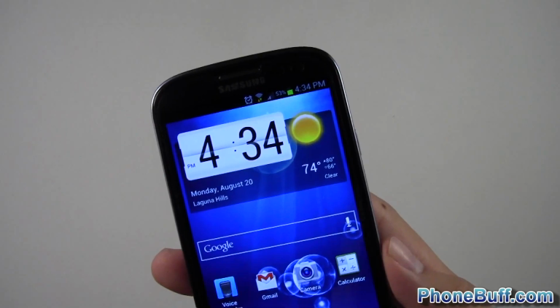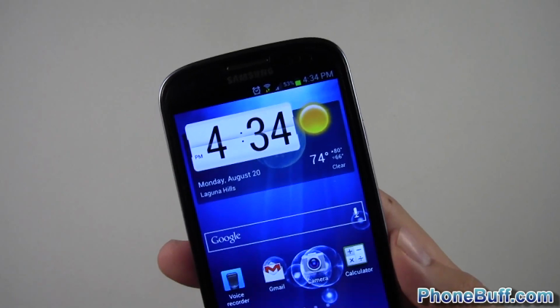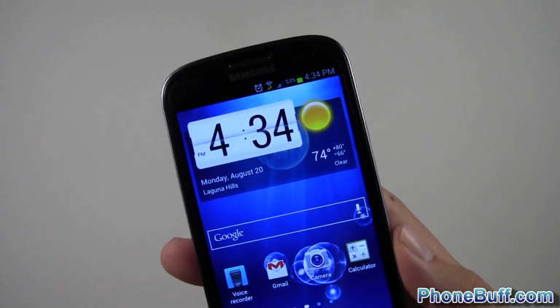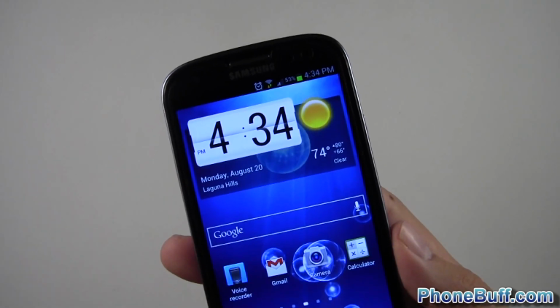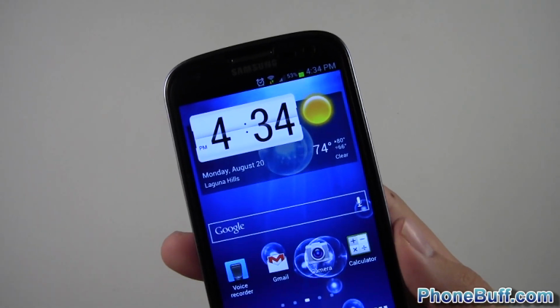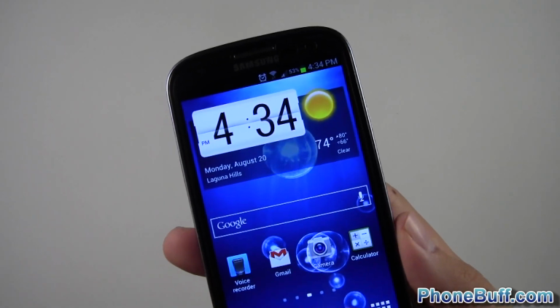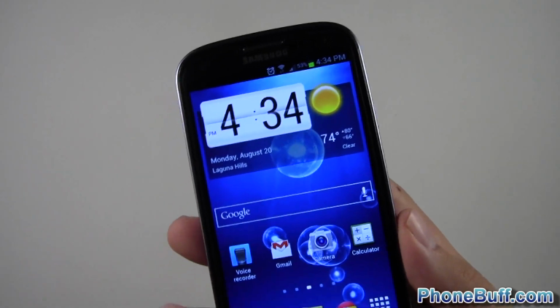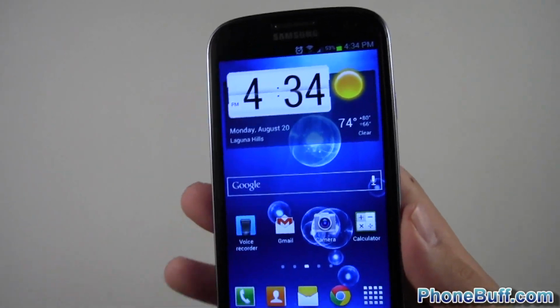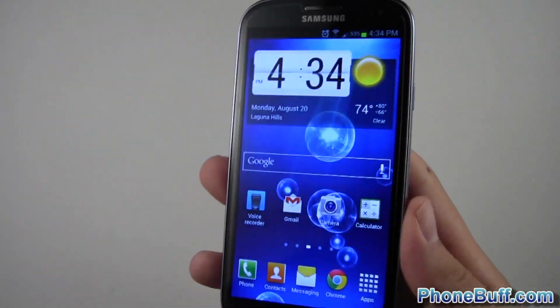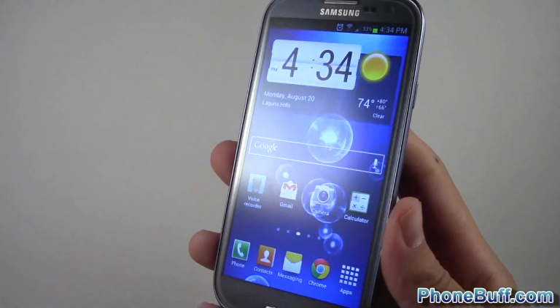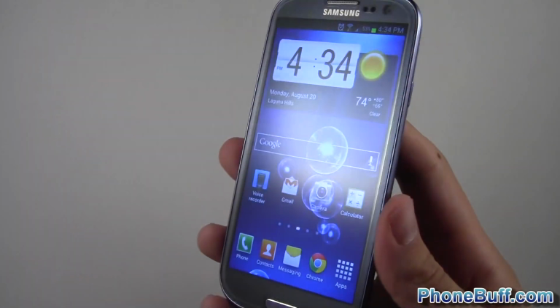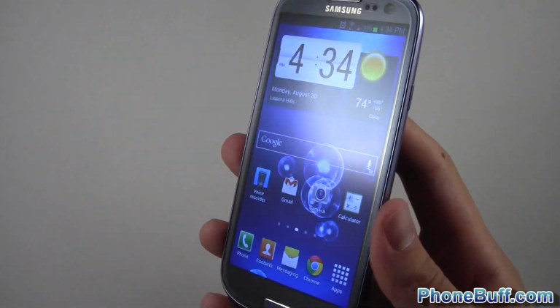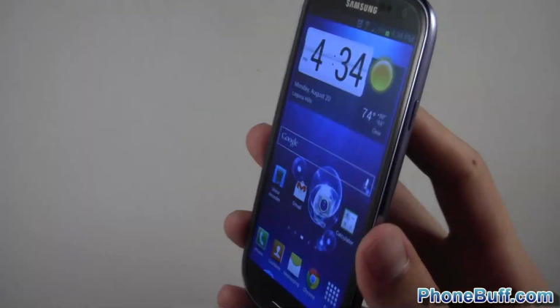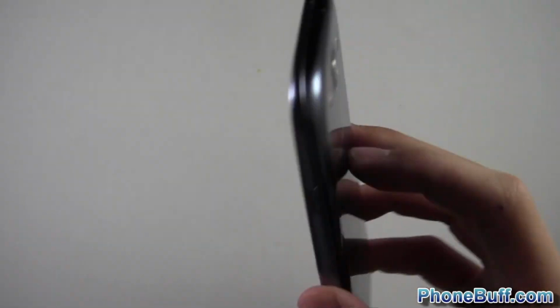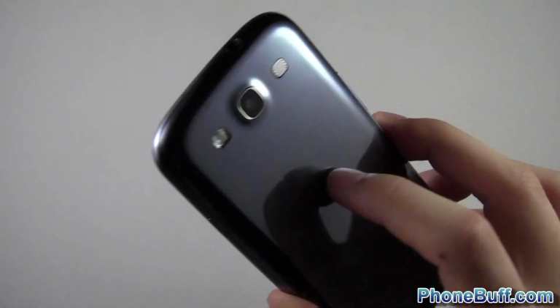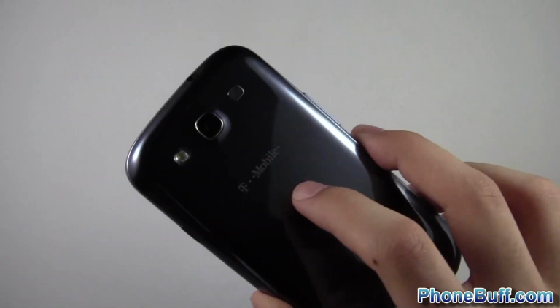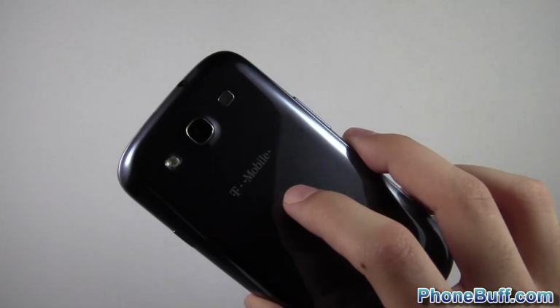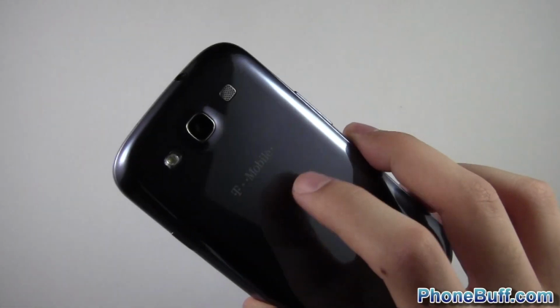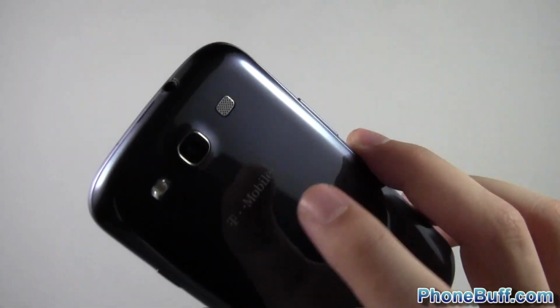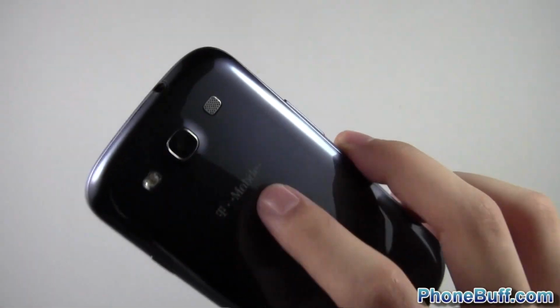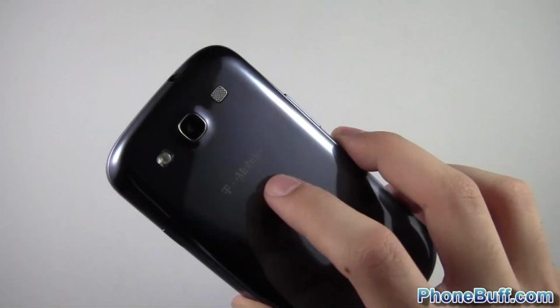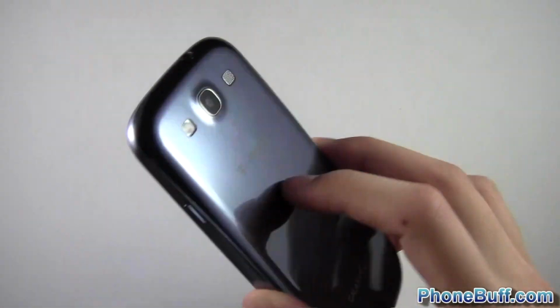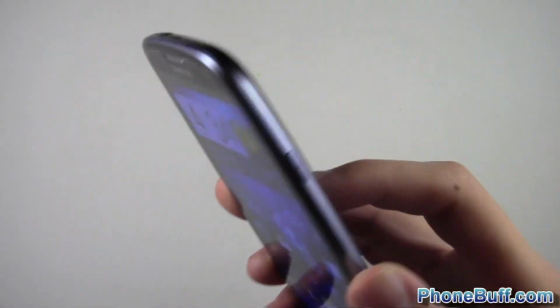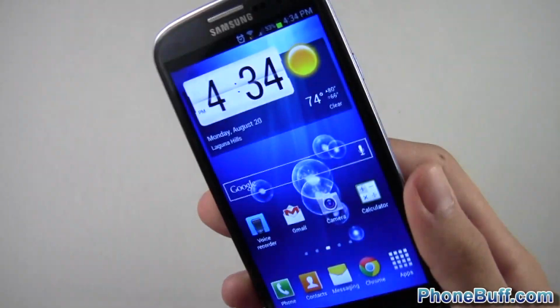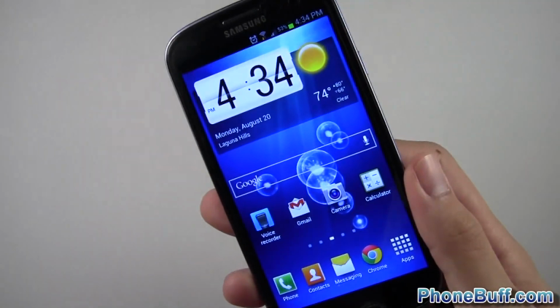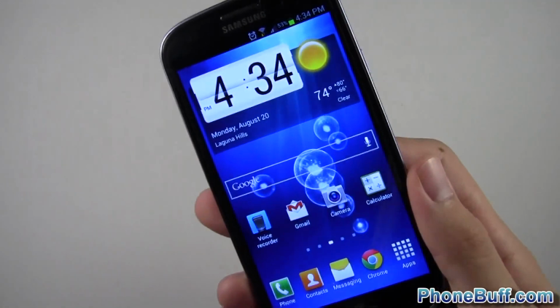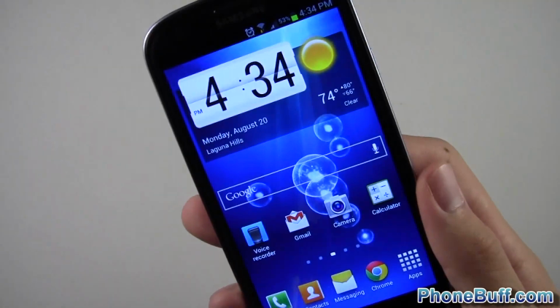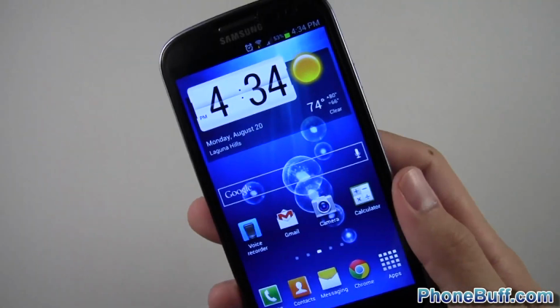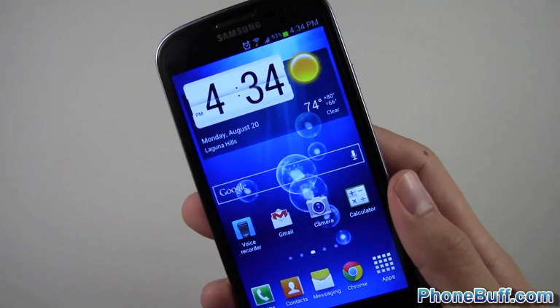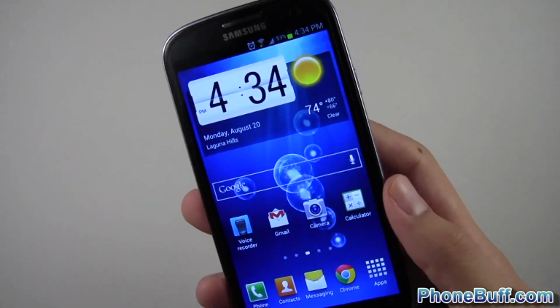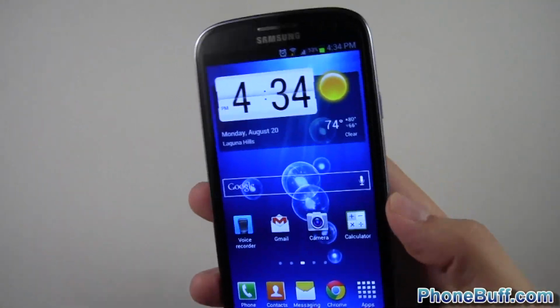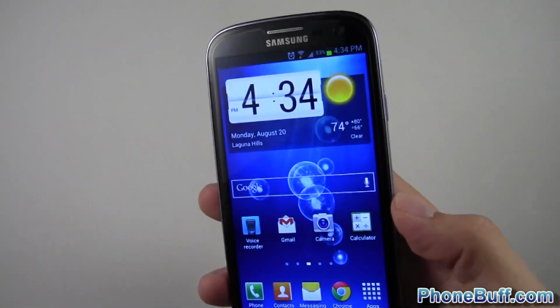How's it going guys? Davey here from phonebuff.com and in this video I'm going to show you how to enable safe mode on your Android phone.